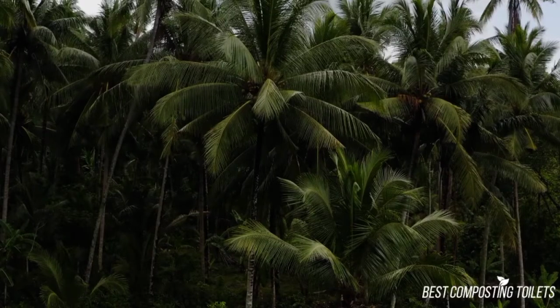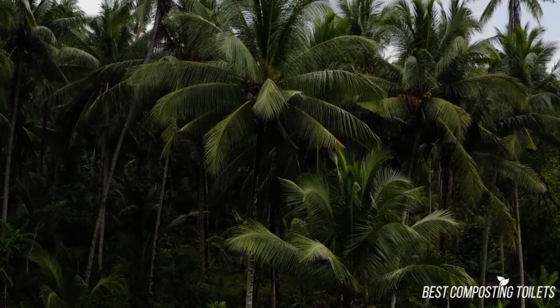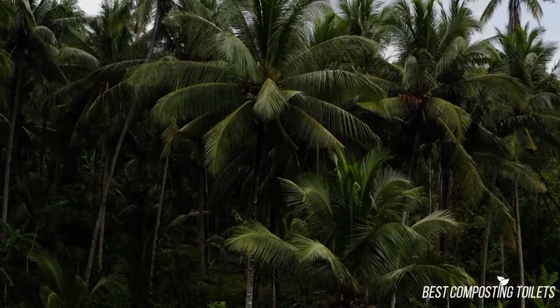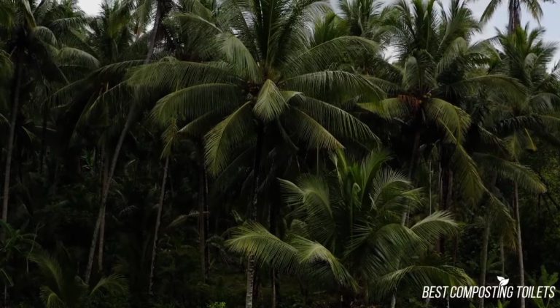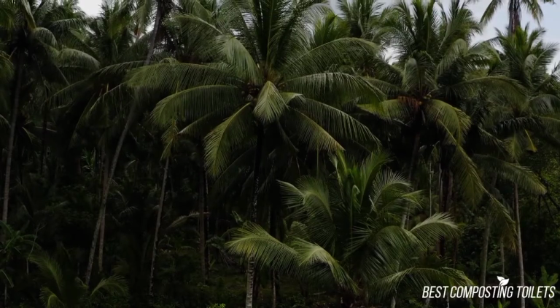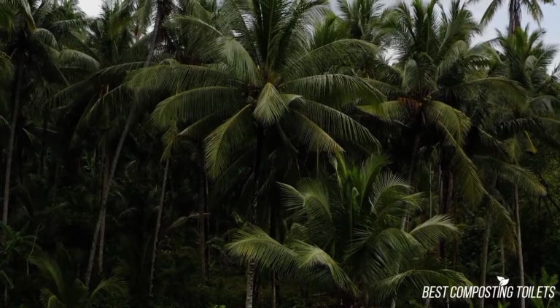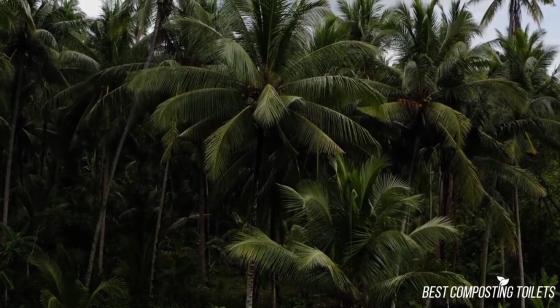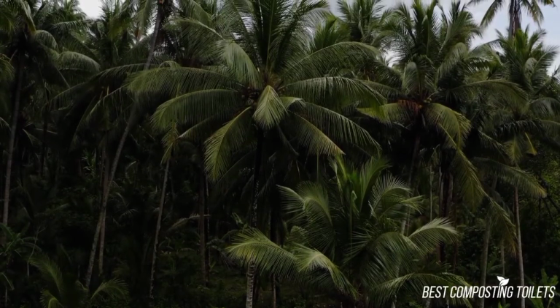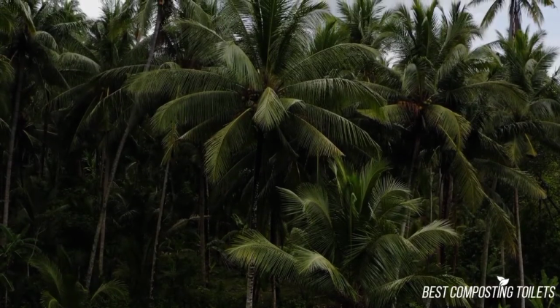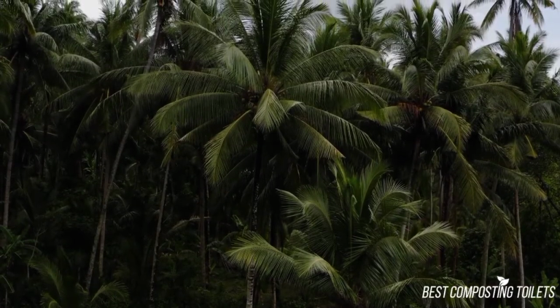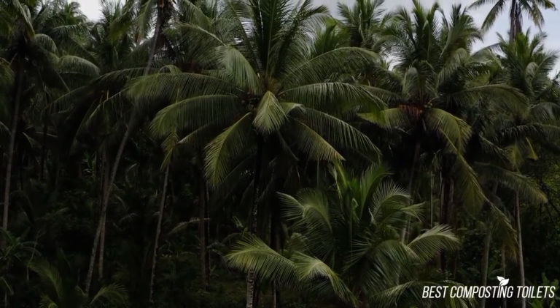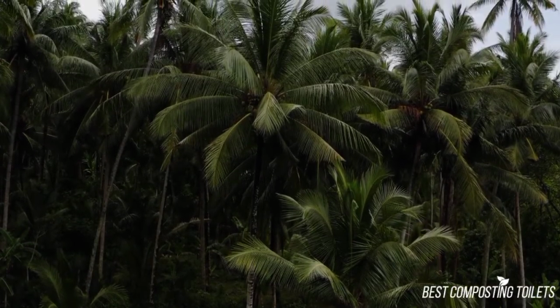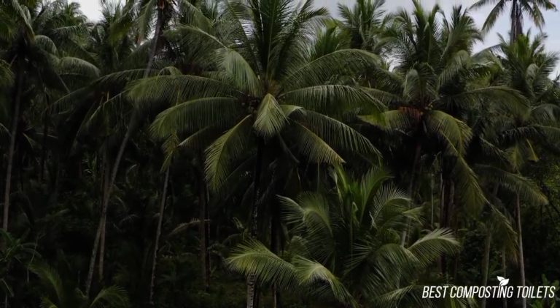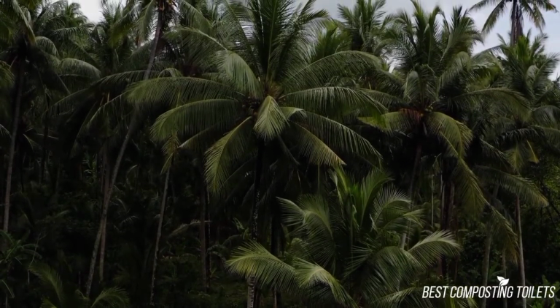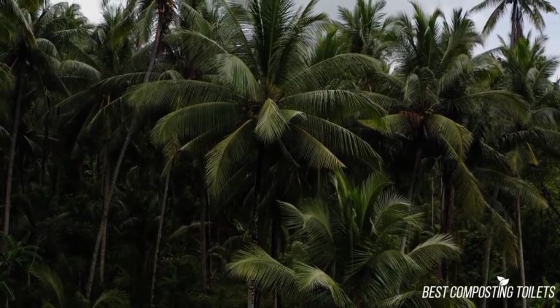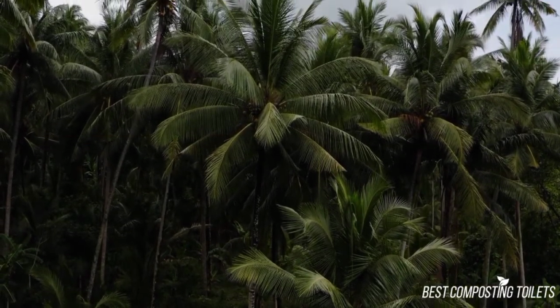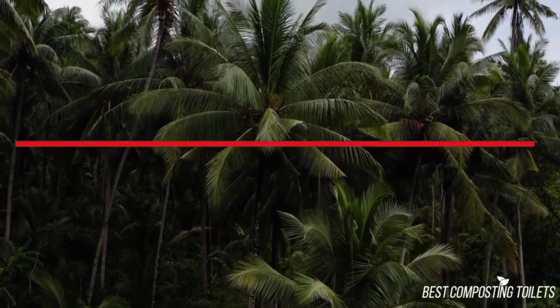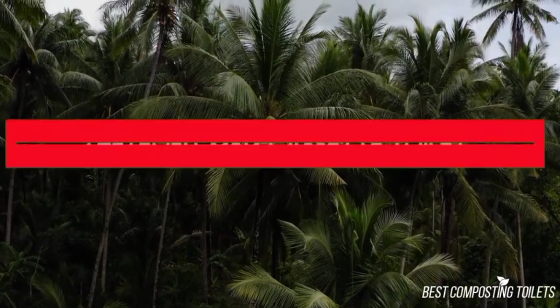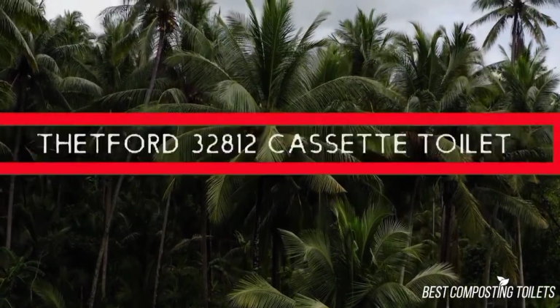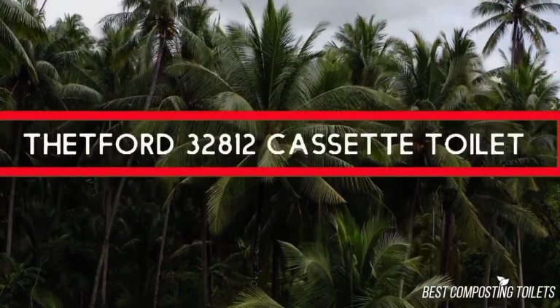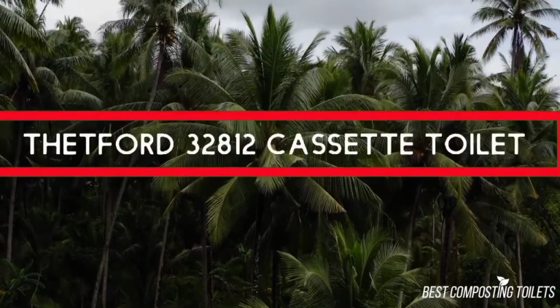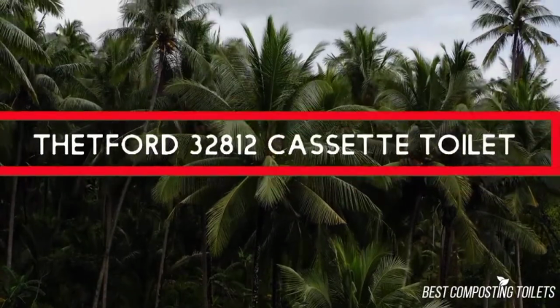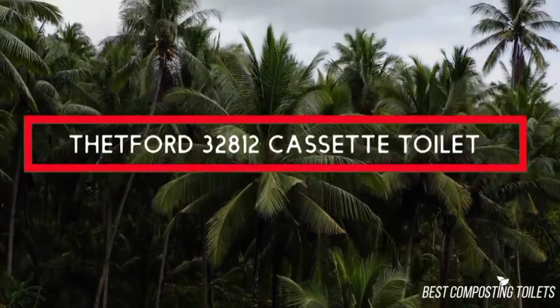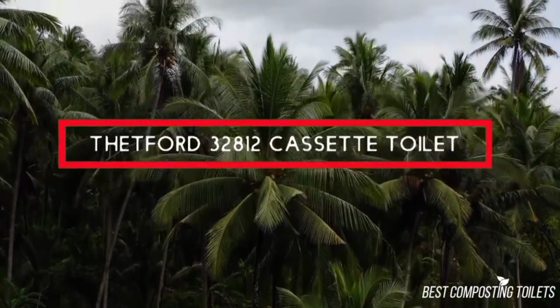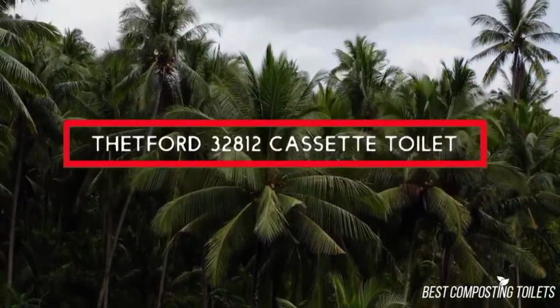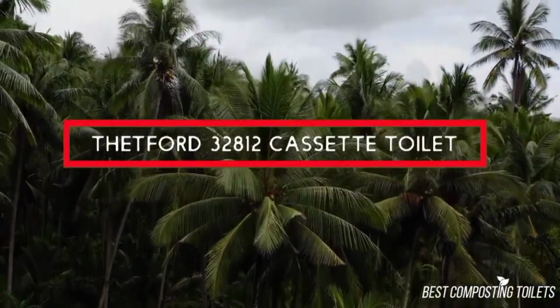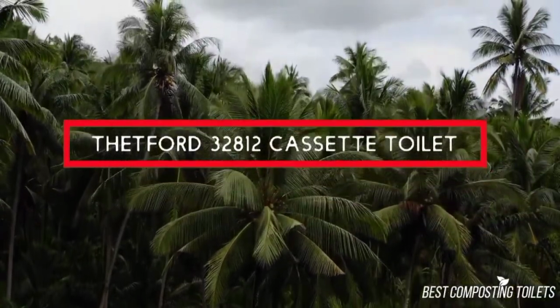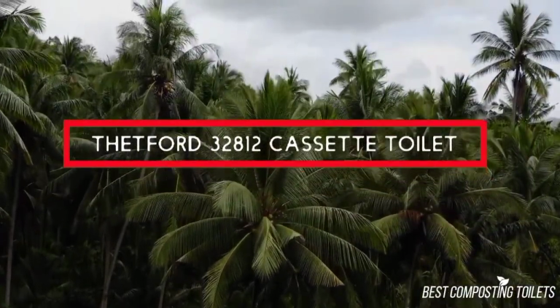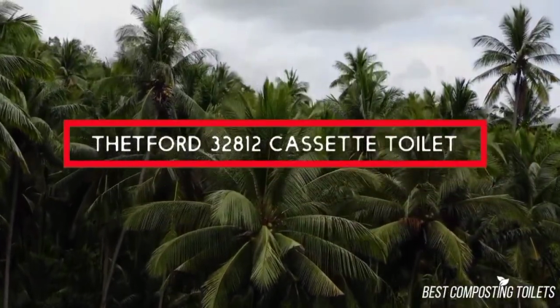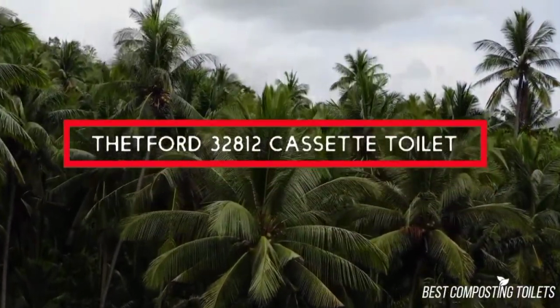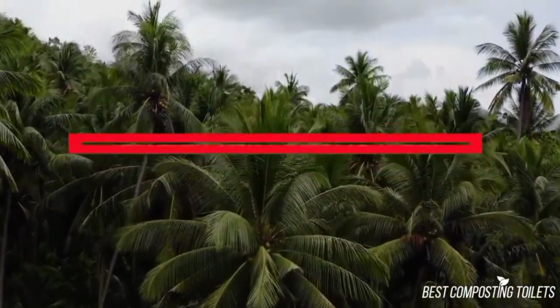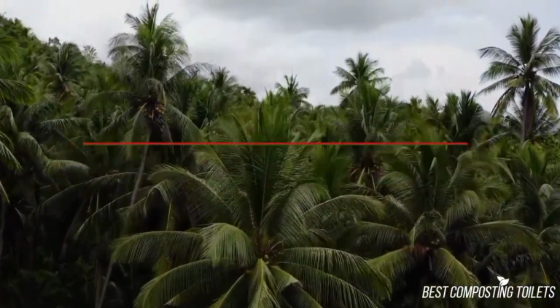Hey guys, it's Steven here. Today, I'm going to be discussing the Thetford 32812 cassette toilet.